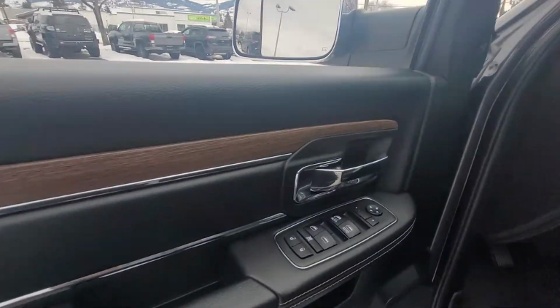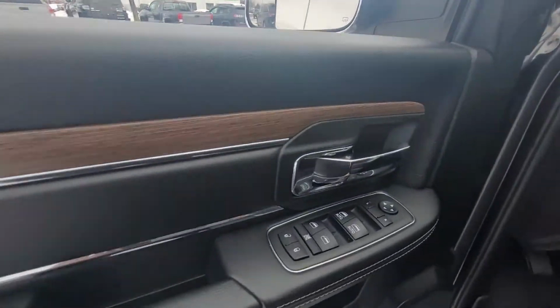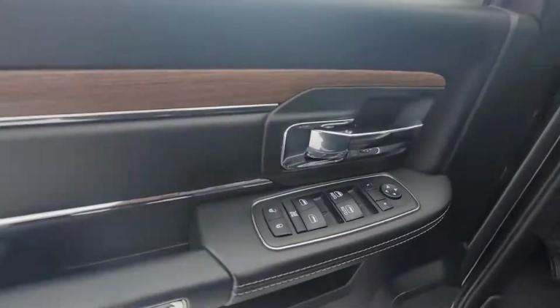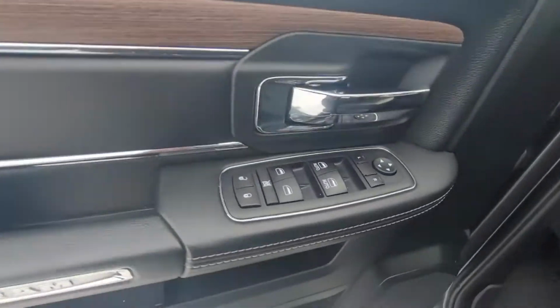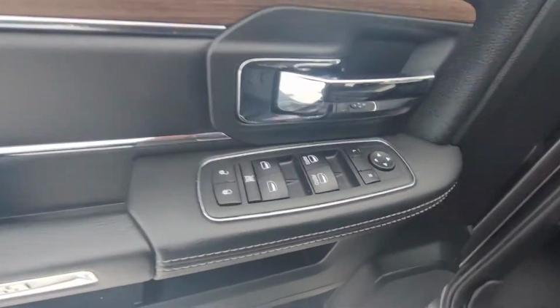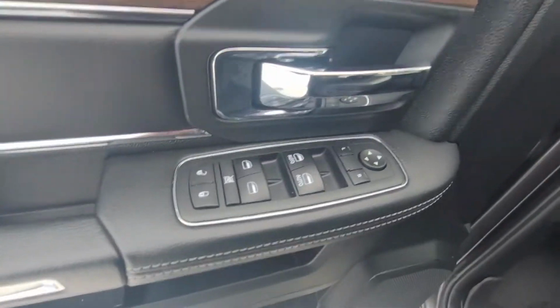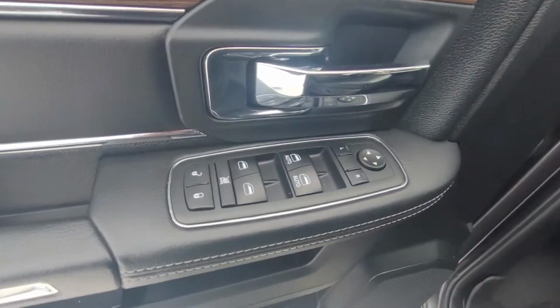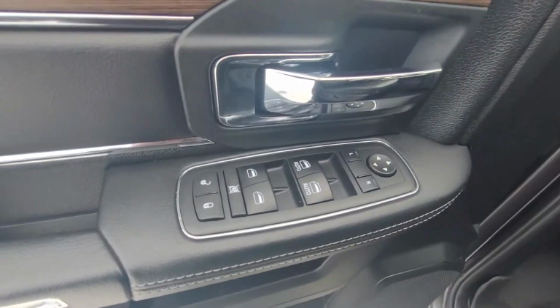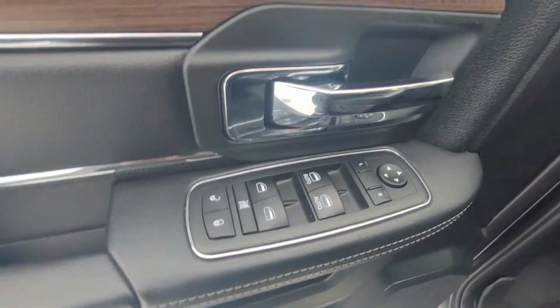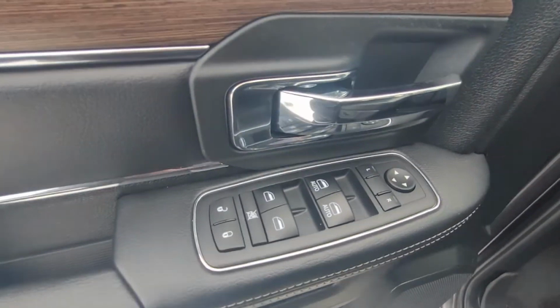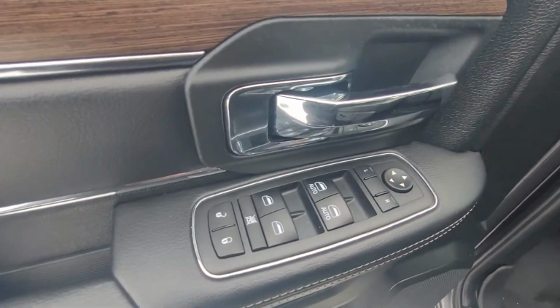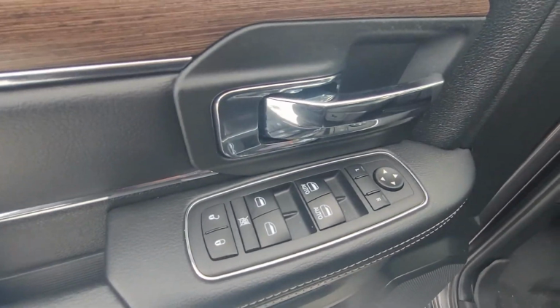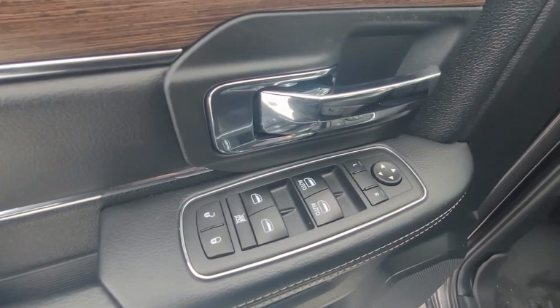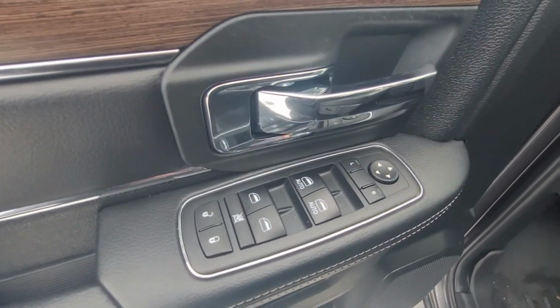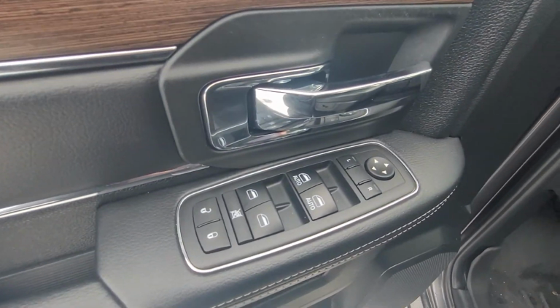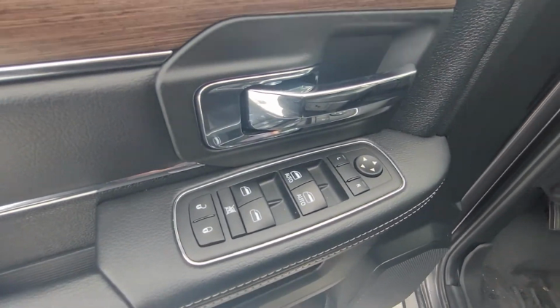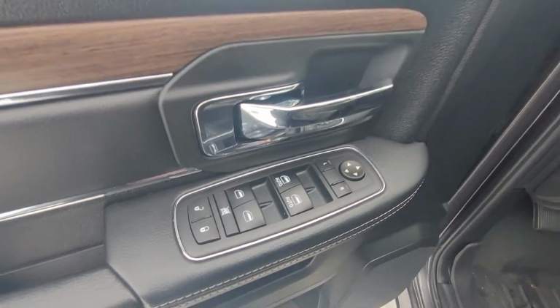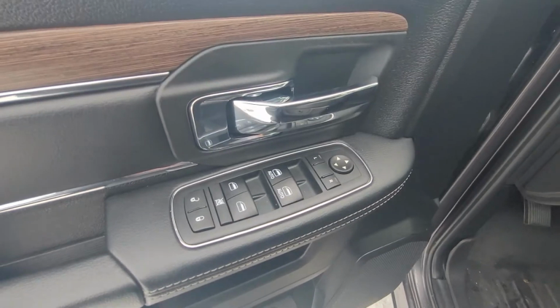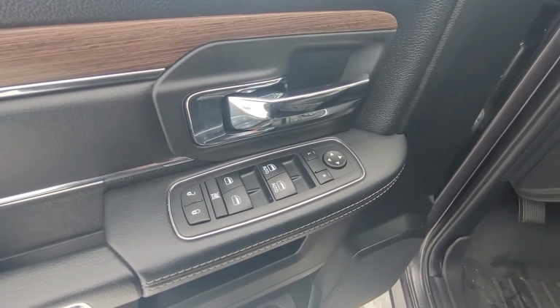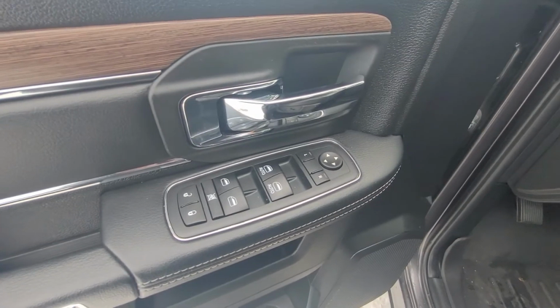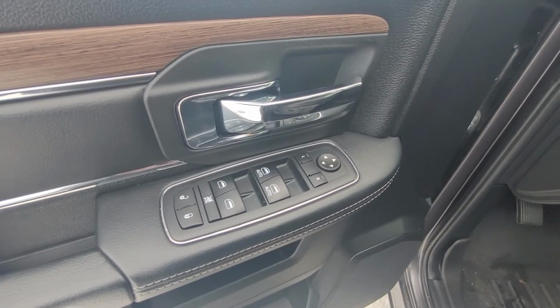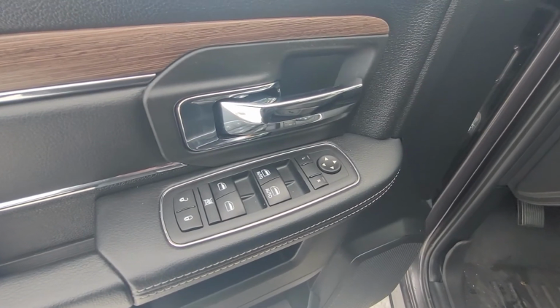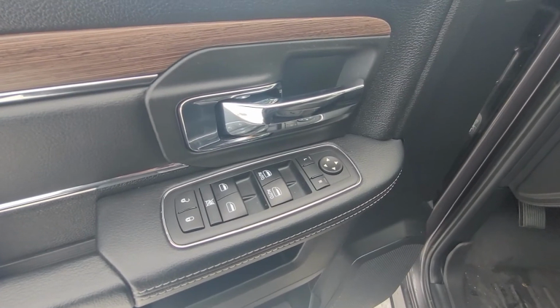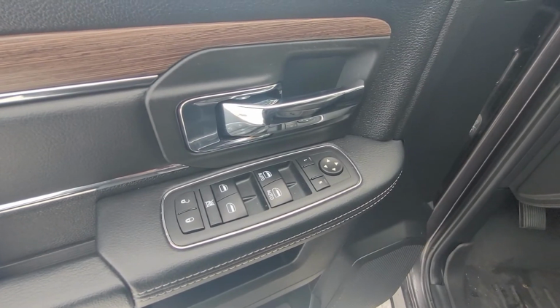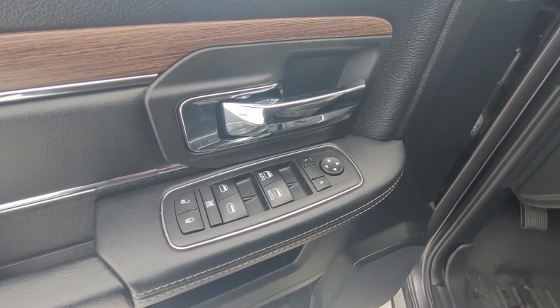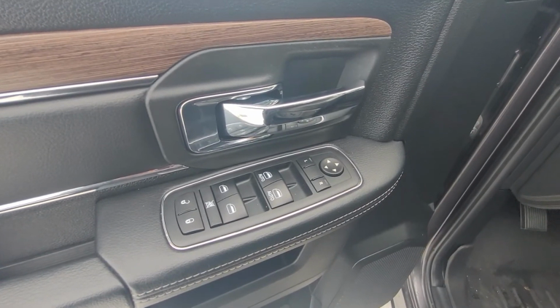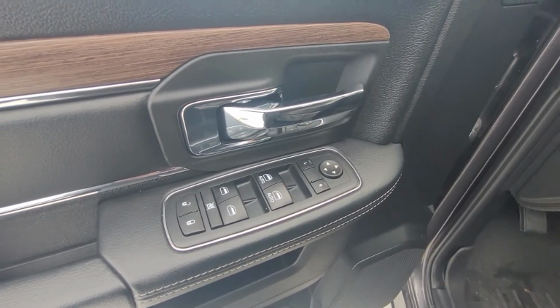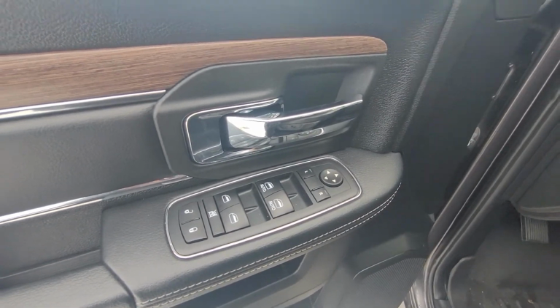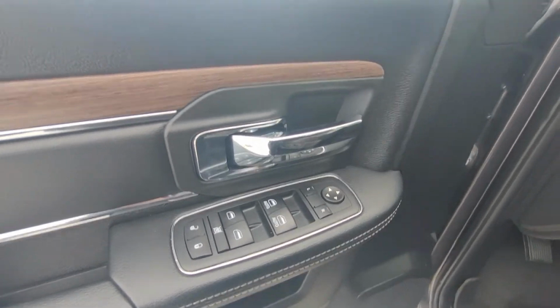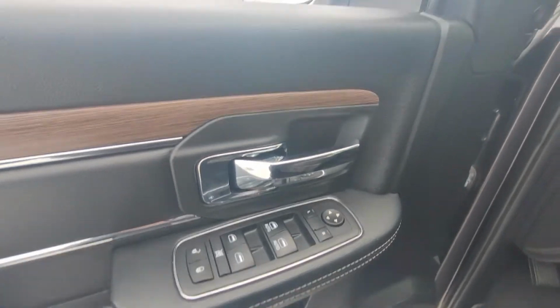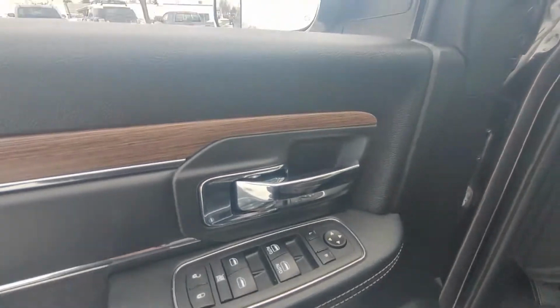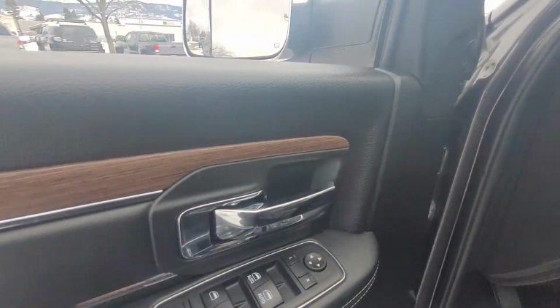Opening up the door, the first thing we can see is our power locks, power windows, and power mirrors. This also has the power folding mirrors.